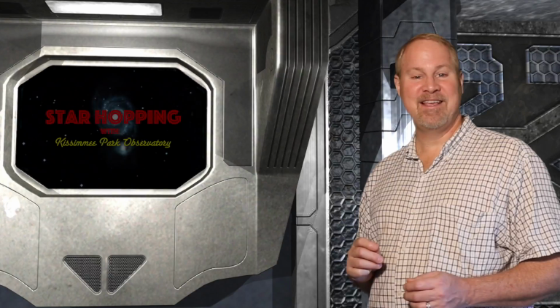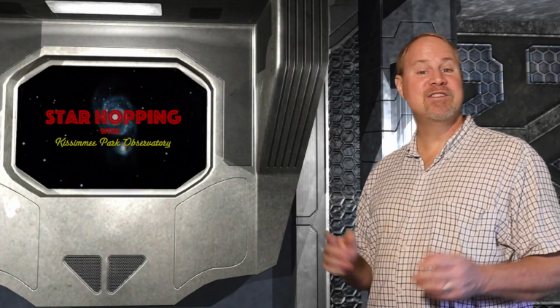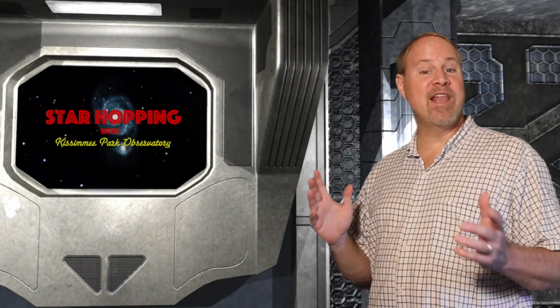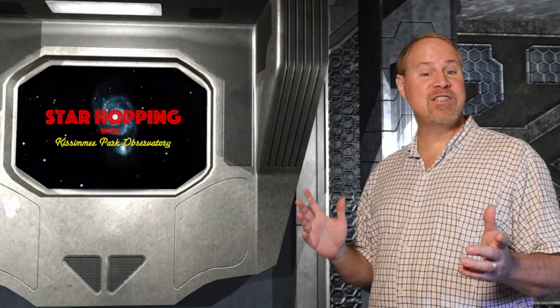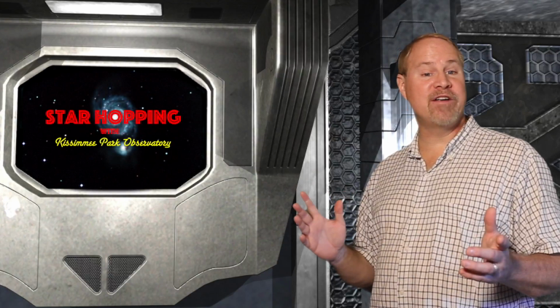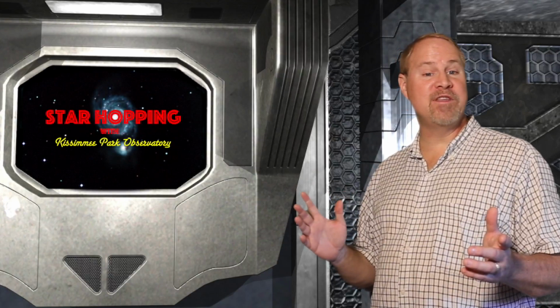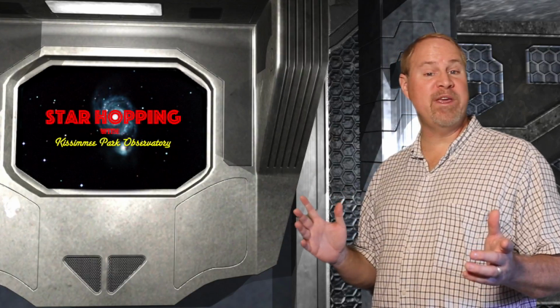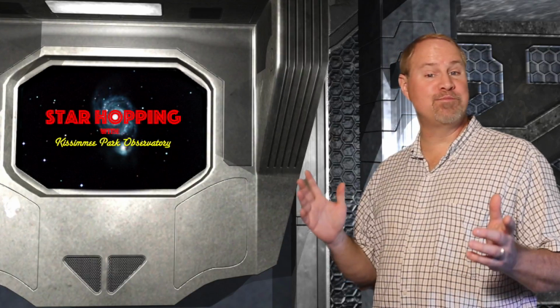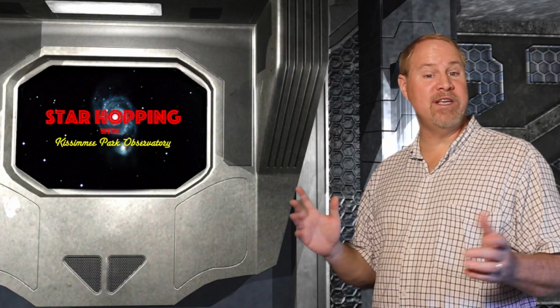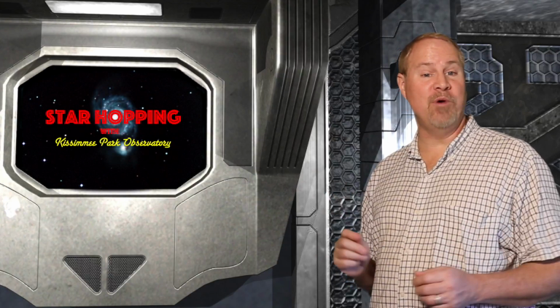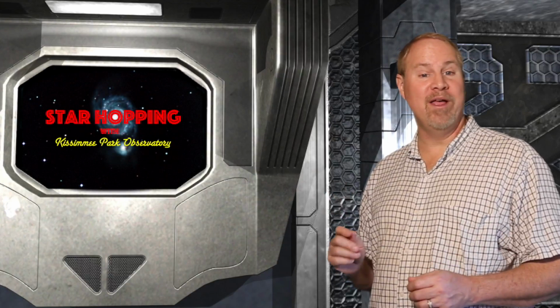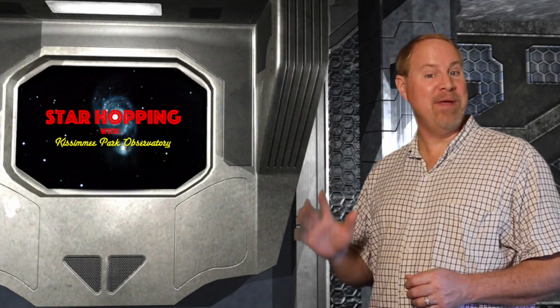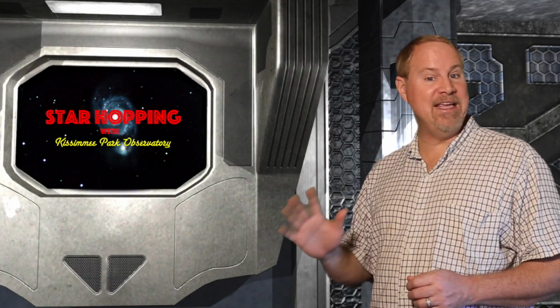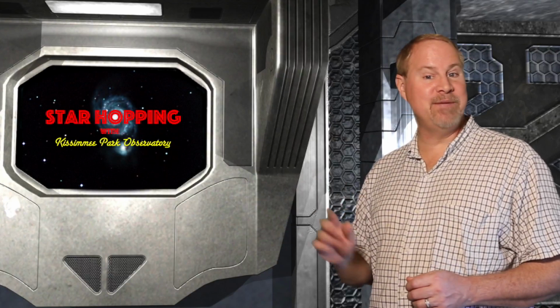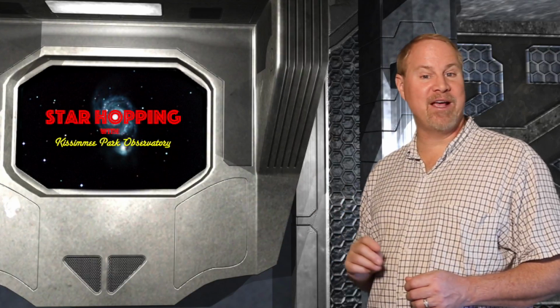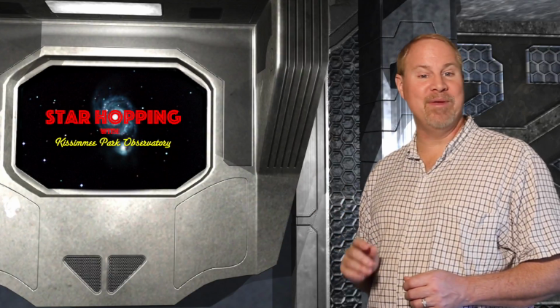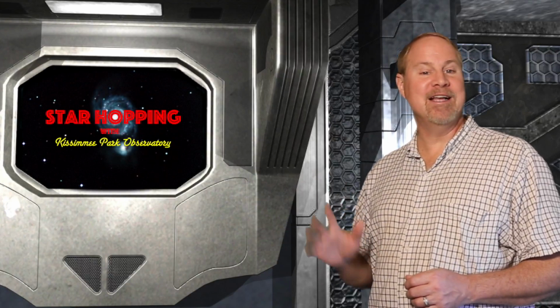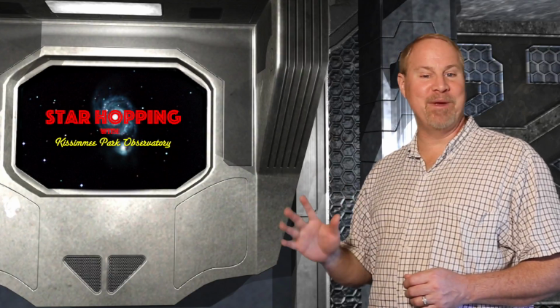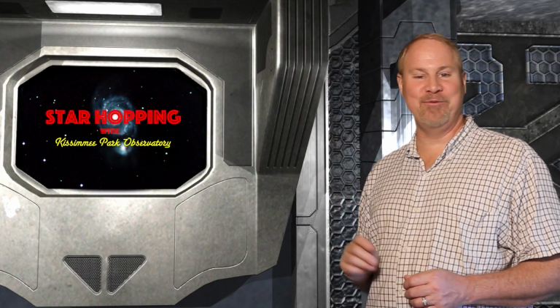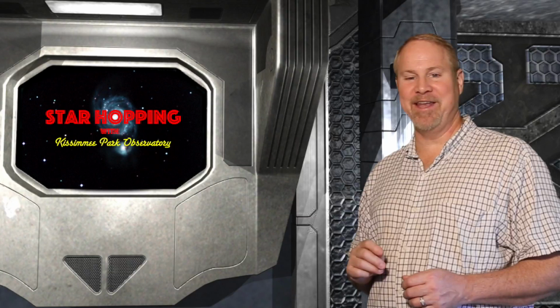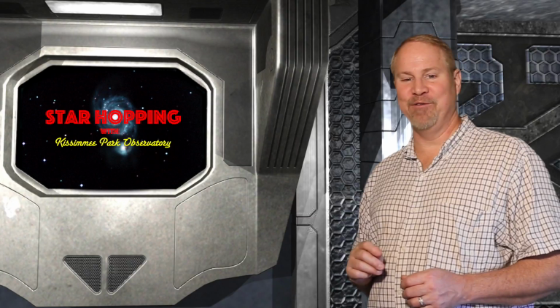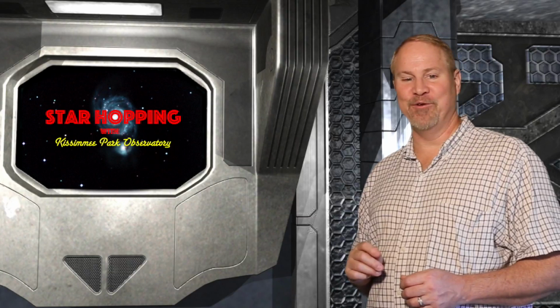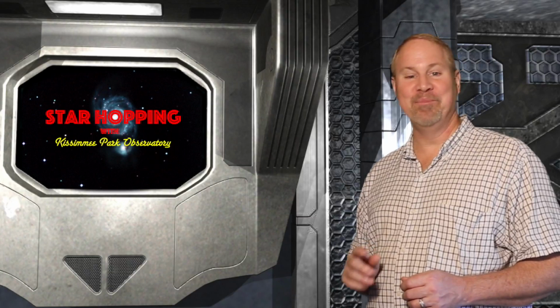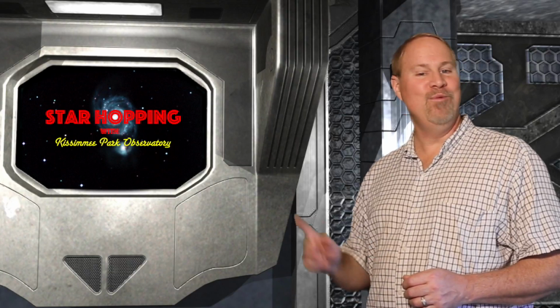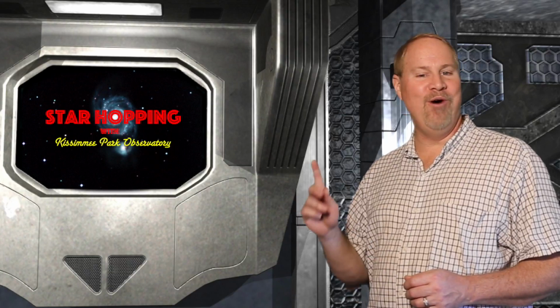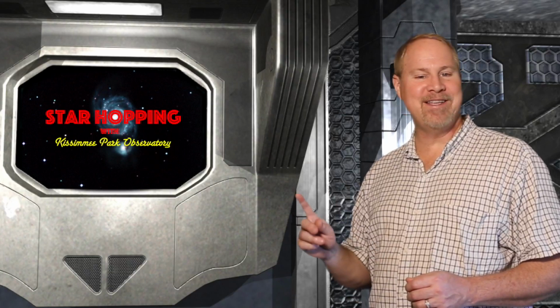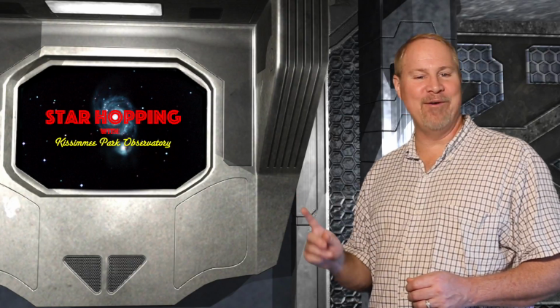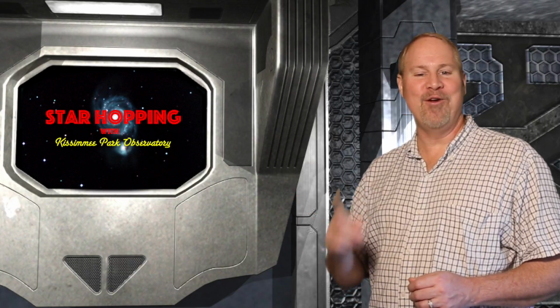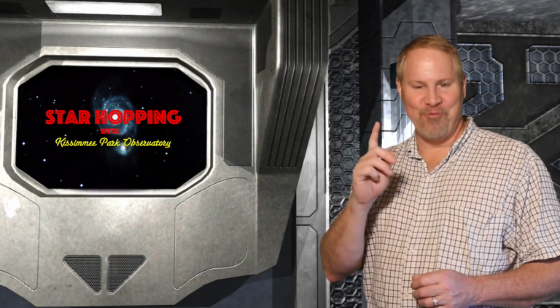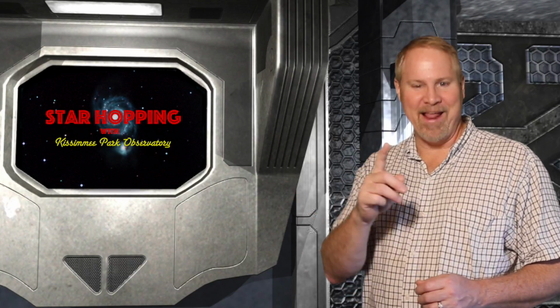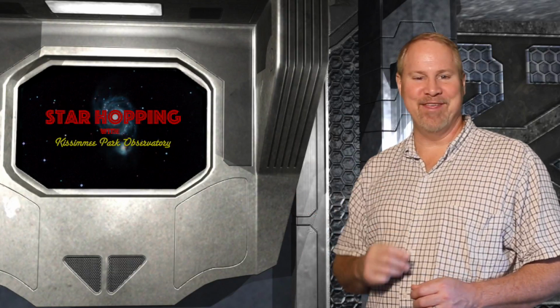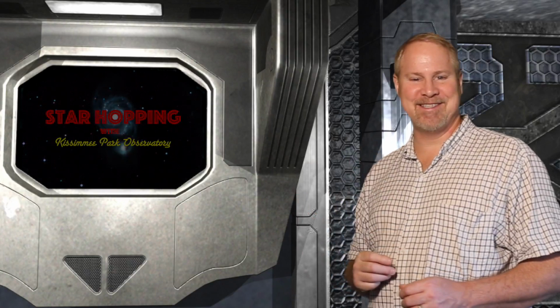So the last target for this week is pretty small, but easy to pick up, especially with a nebular filter. We'll hunt it down right after this.